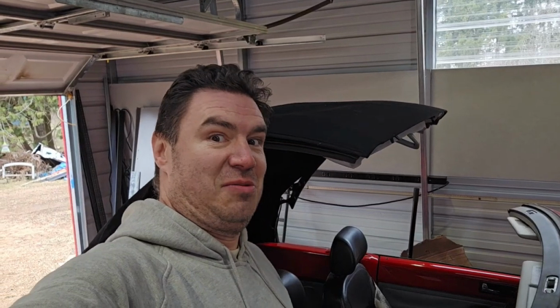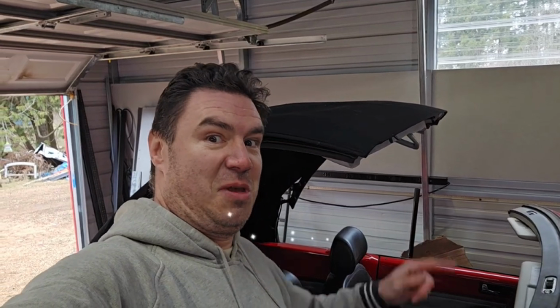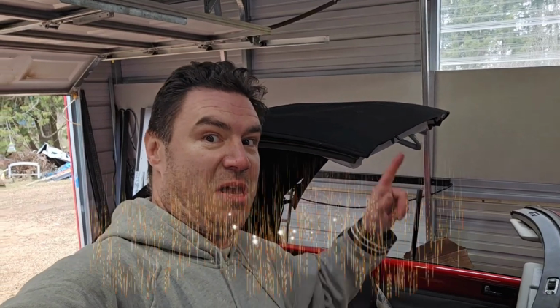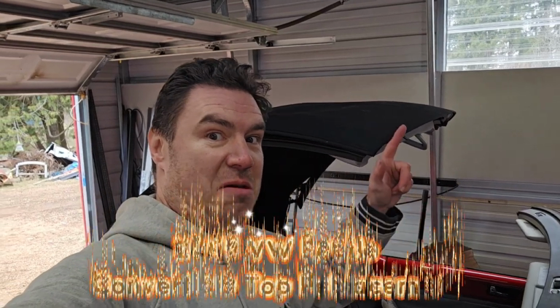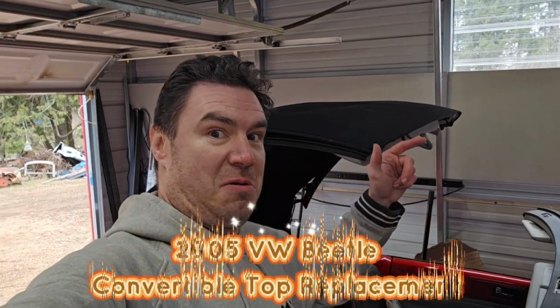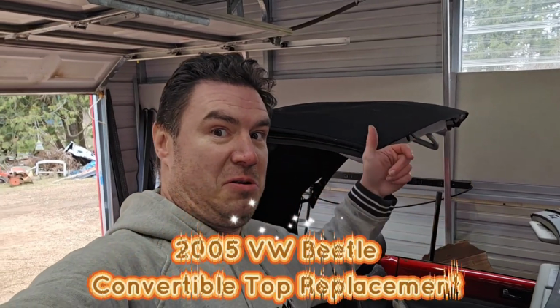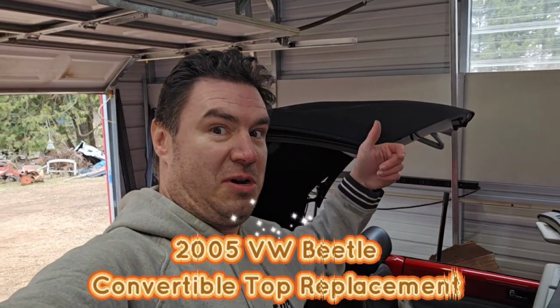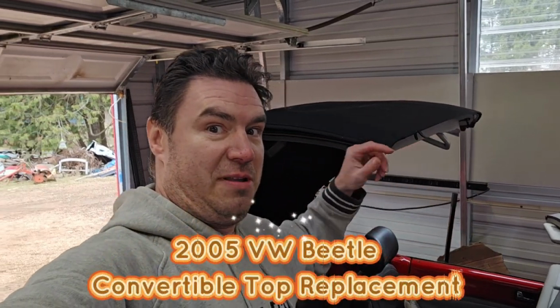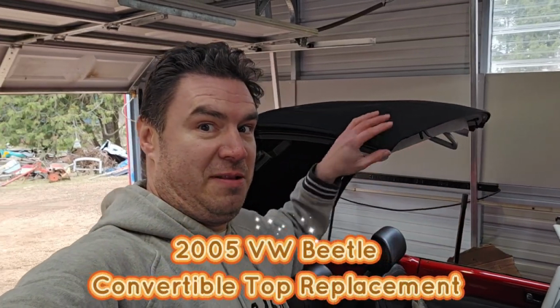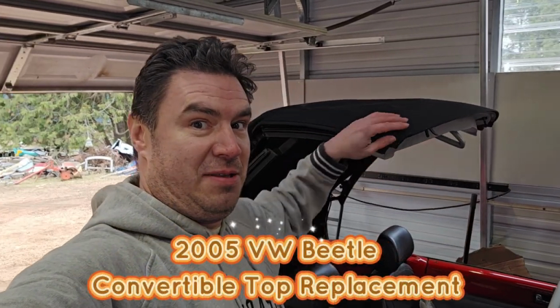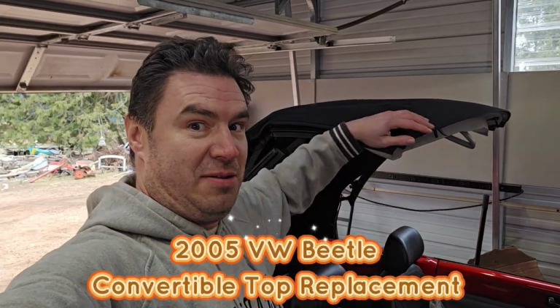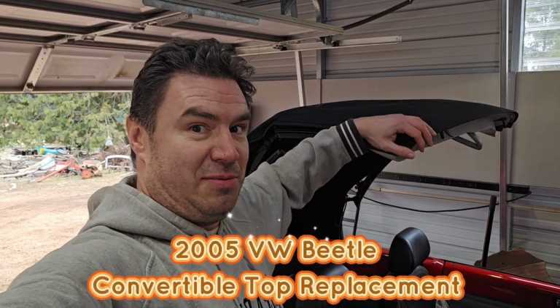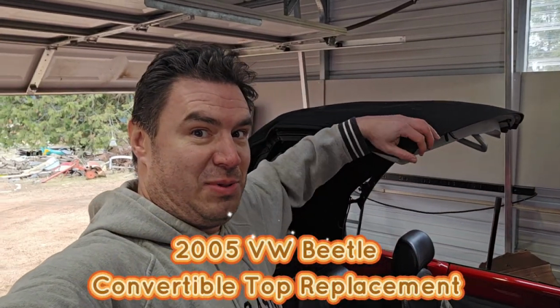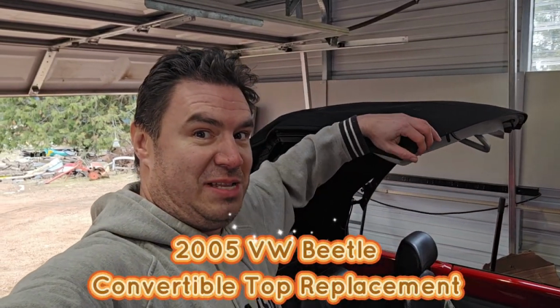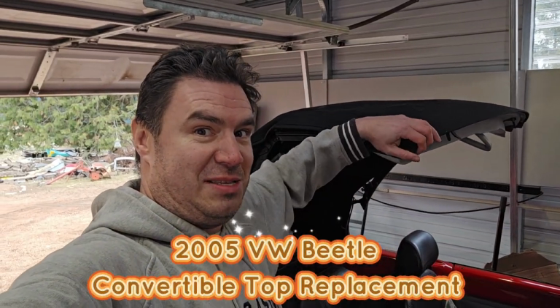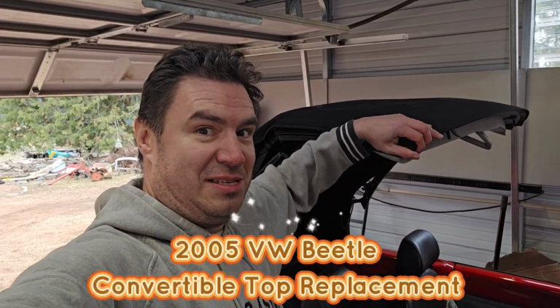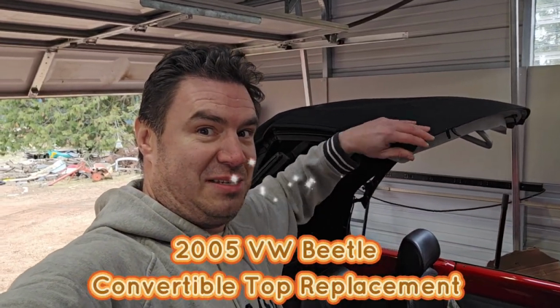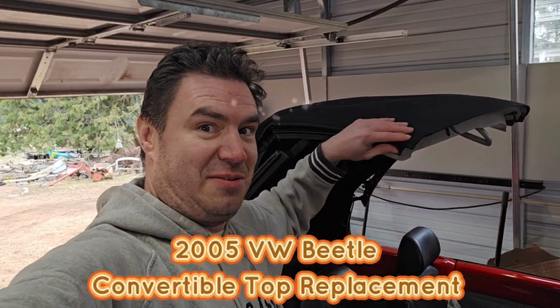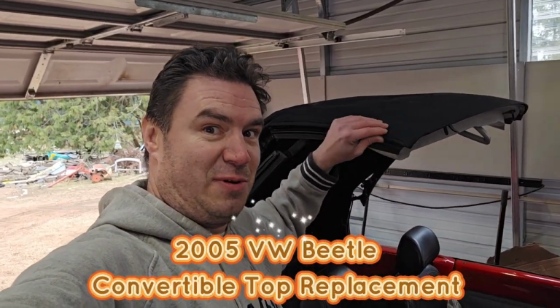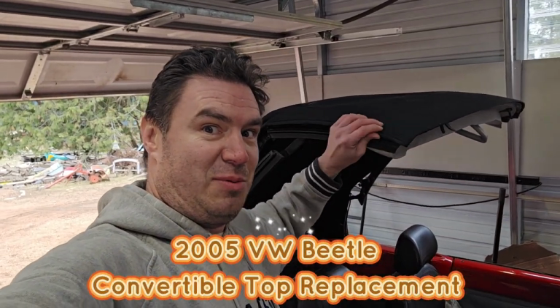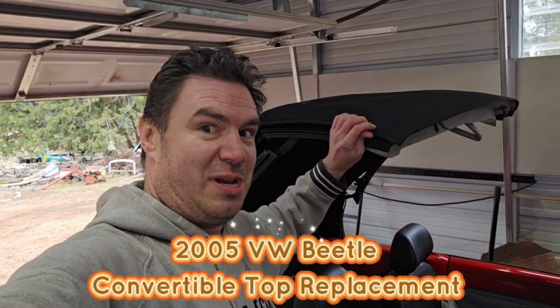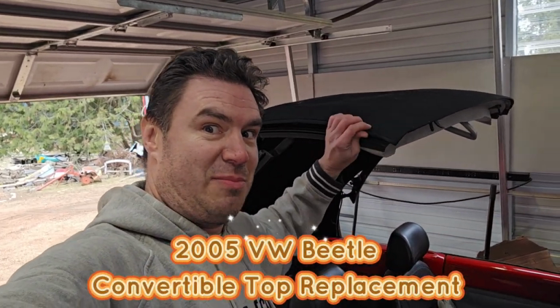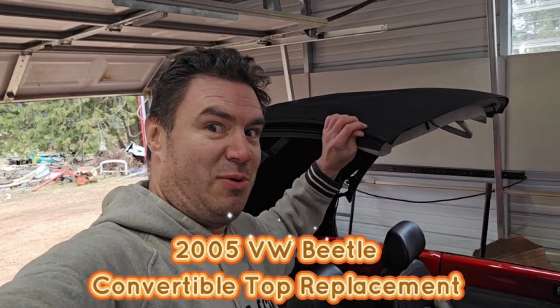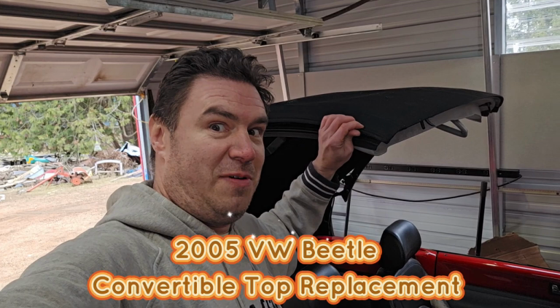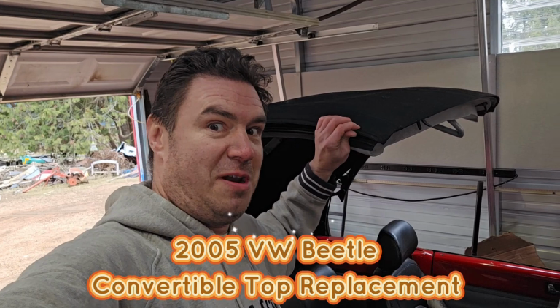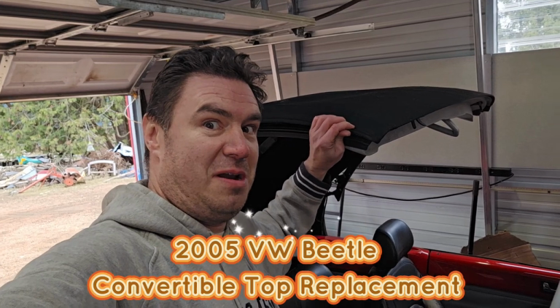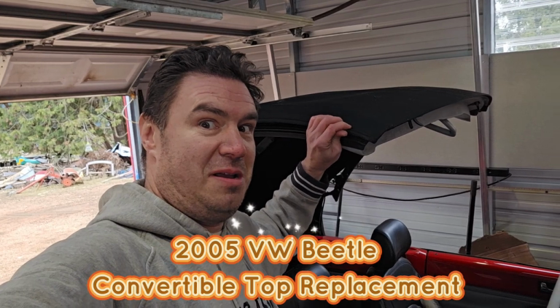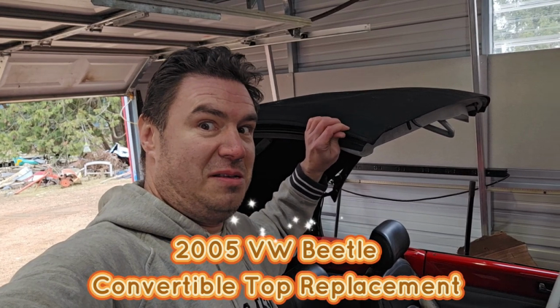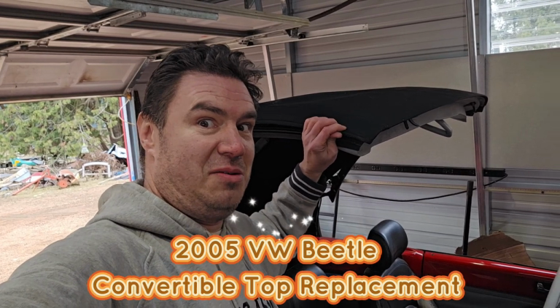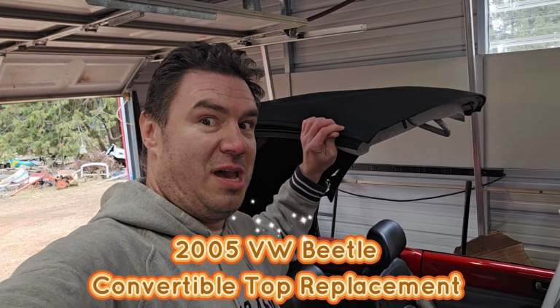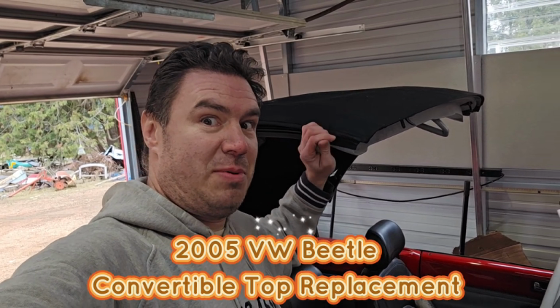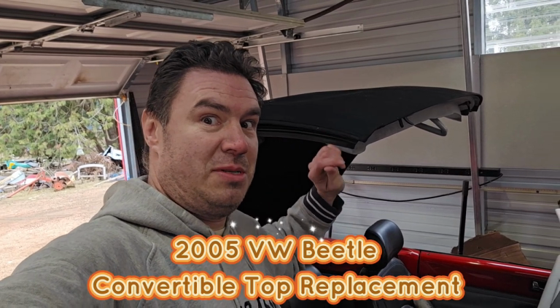We're going to try and replace this convertible top roof here, see what happens.